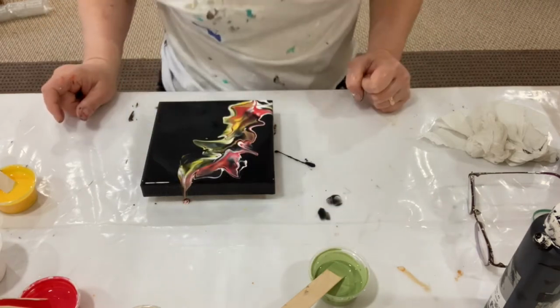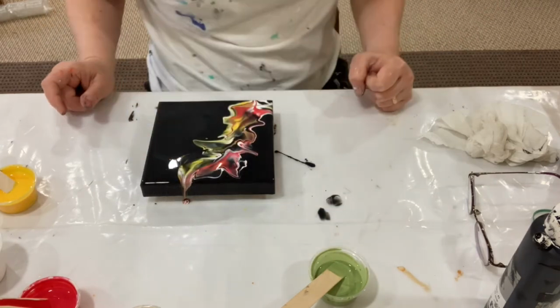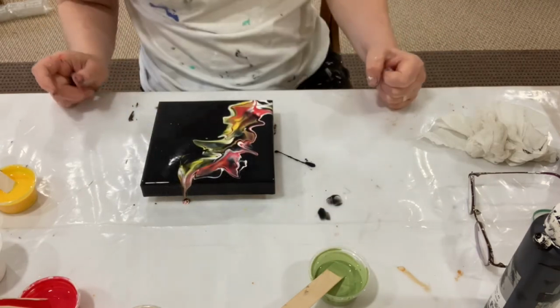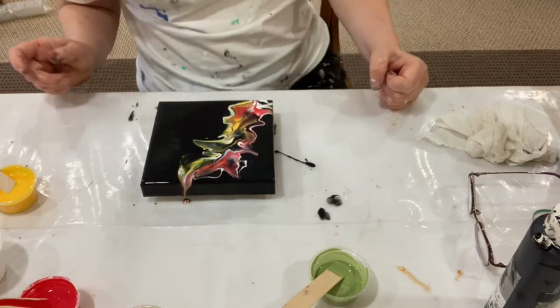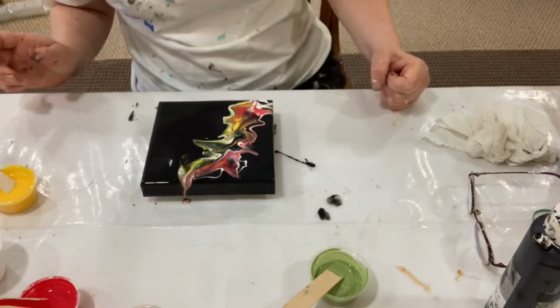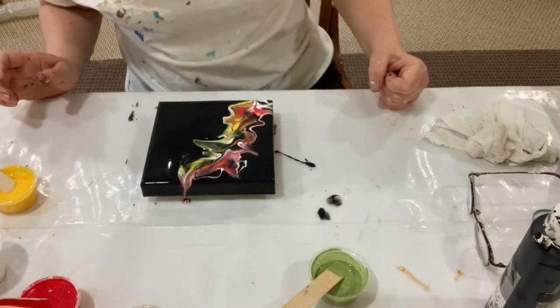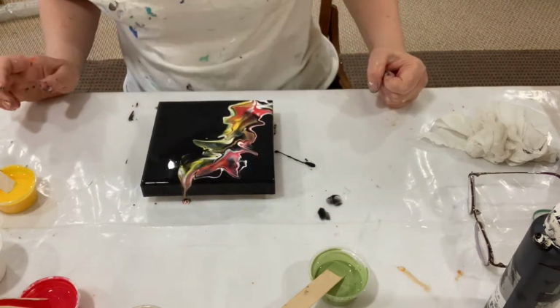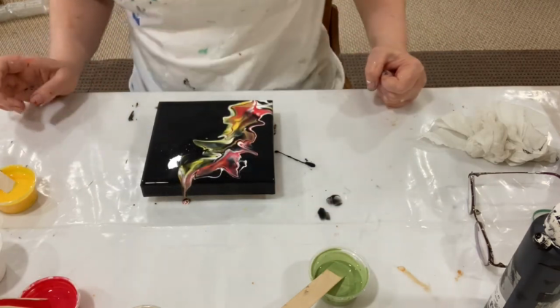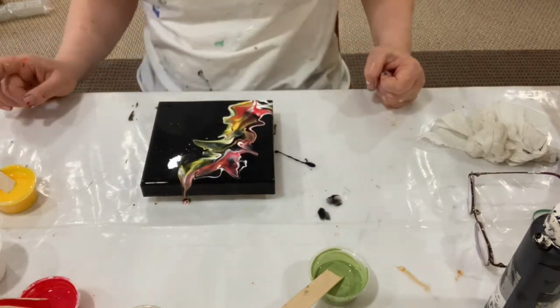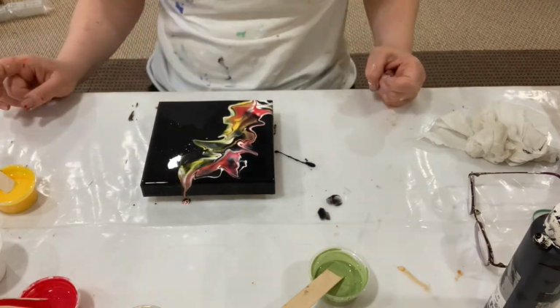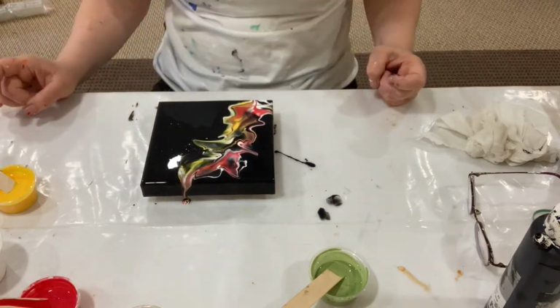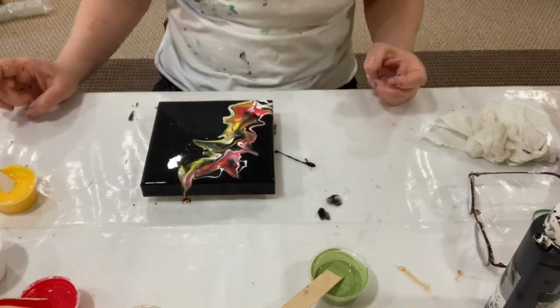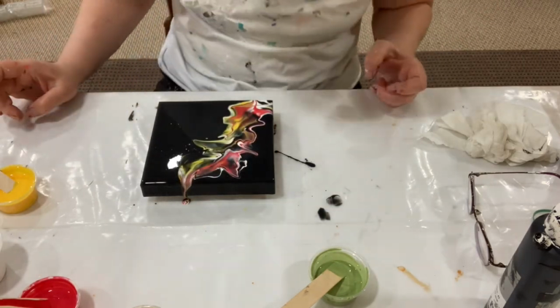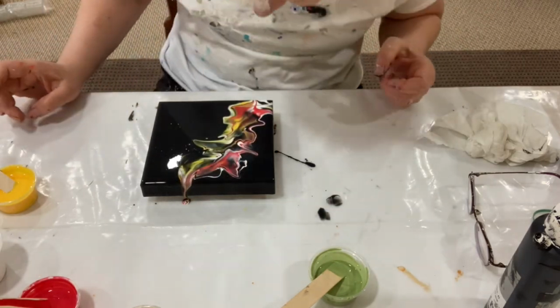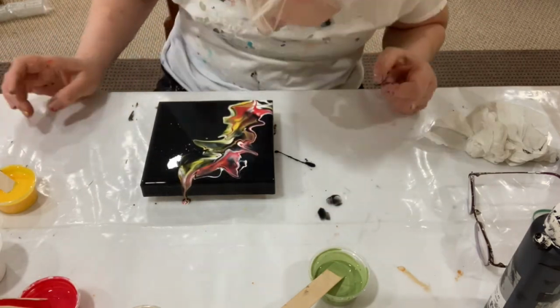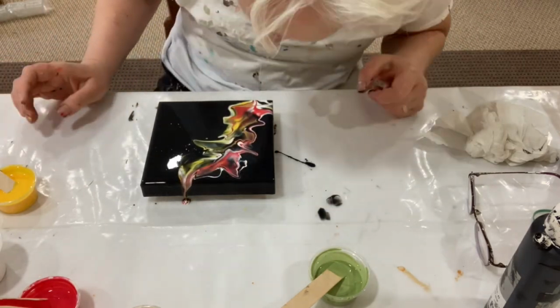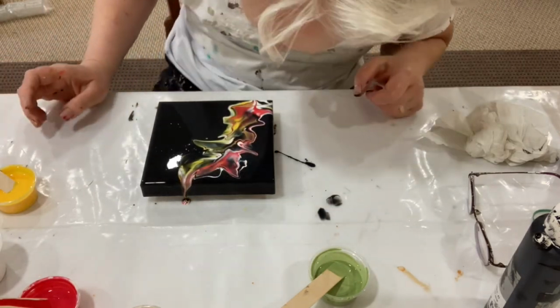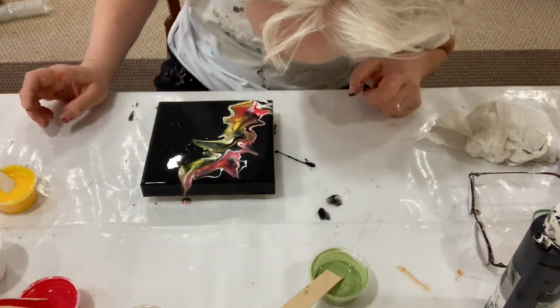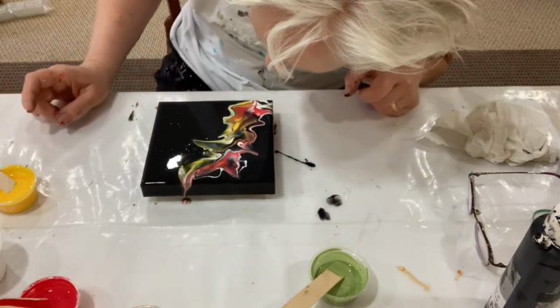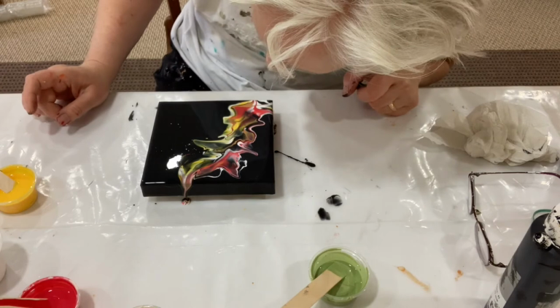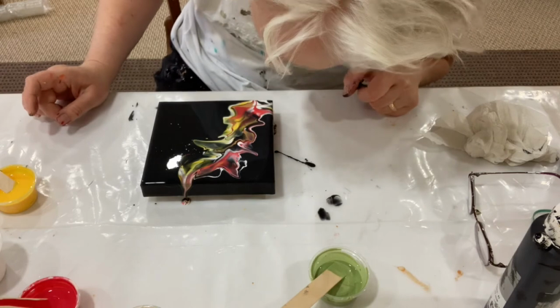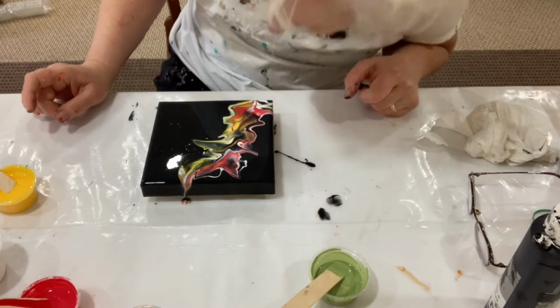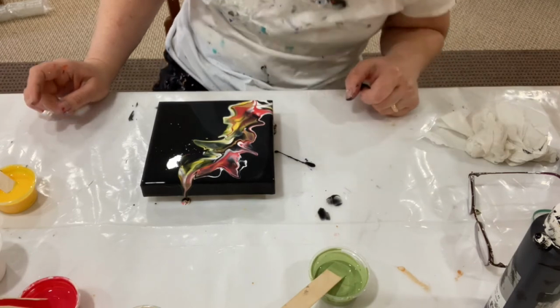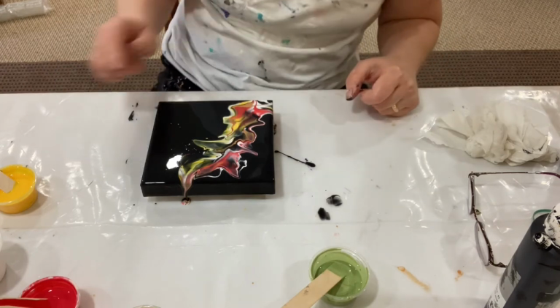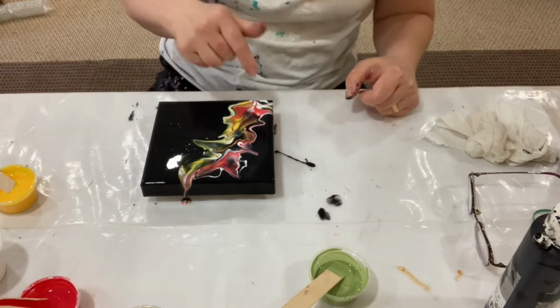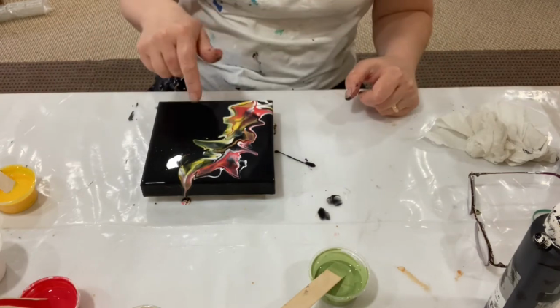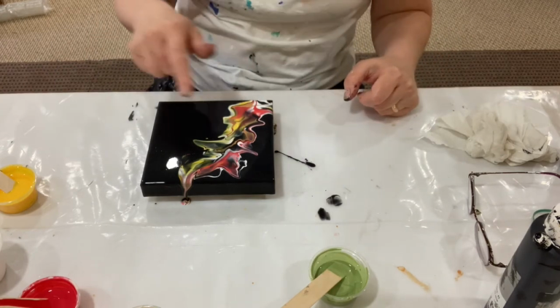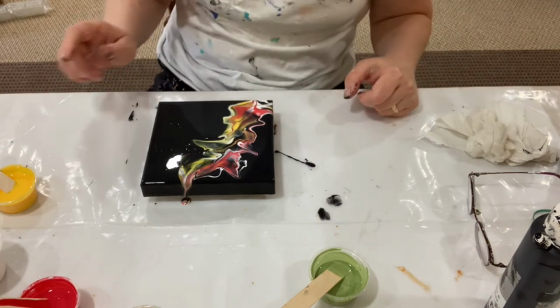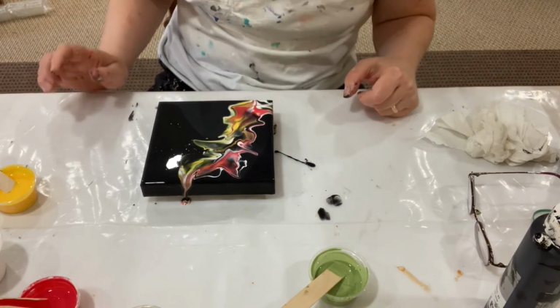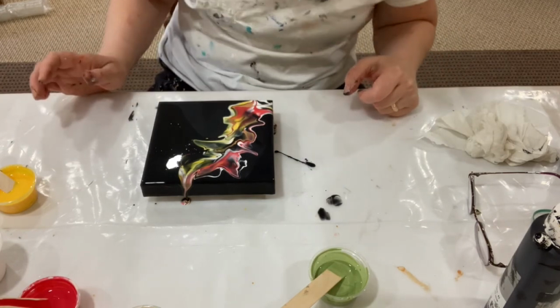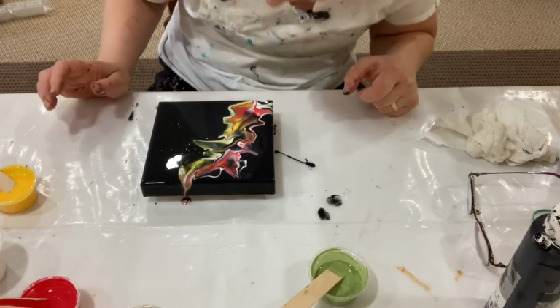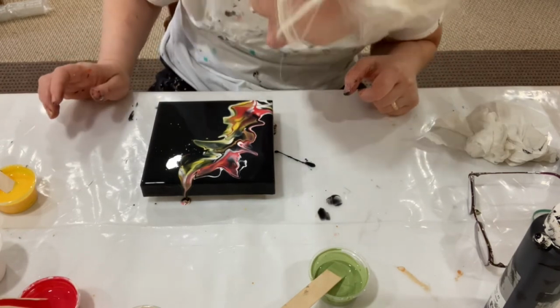Oh cool, that turned out really cool! I love it — it really looks like a flame.